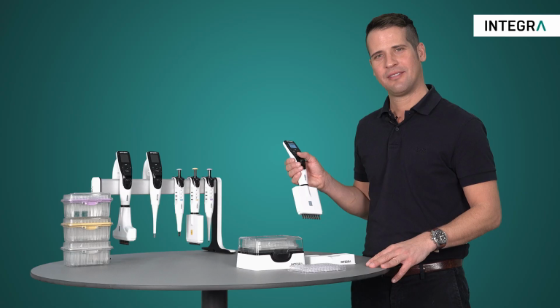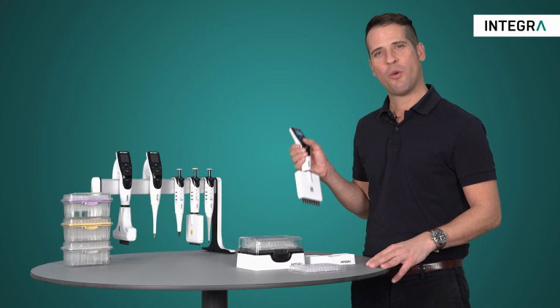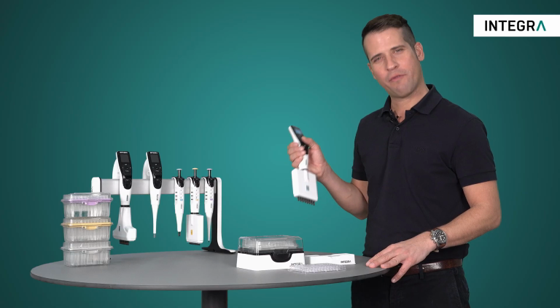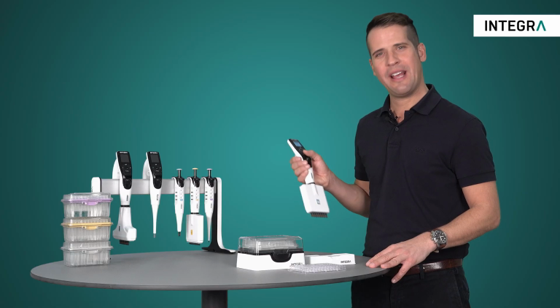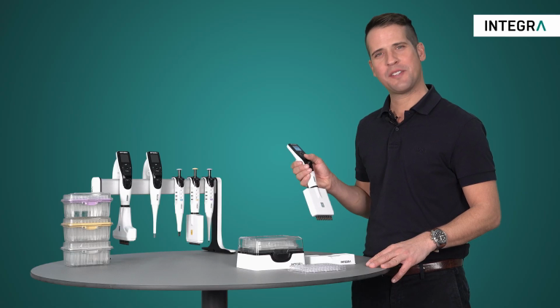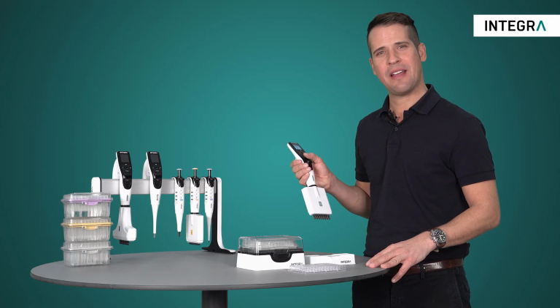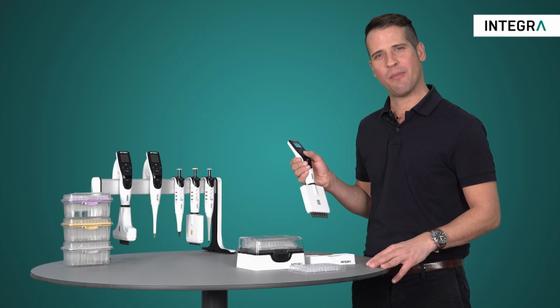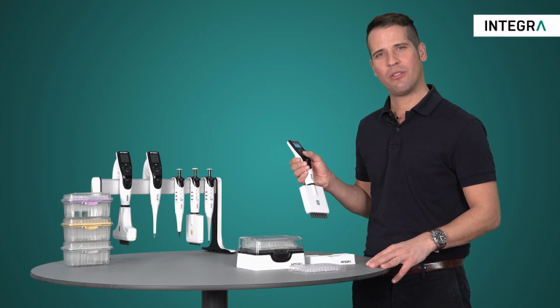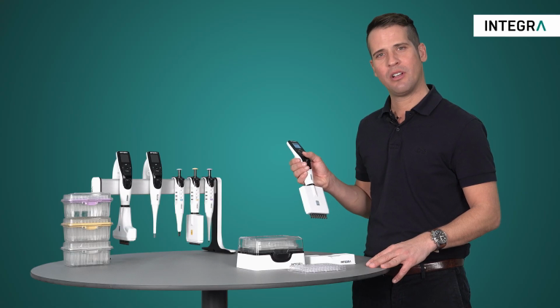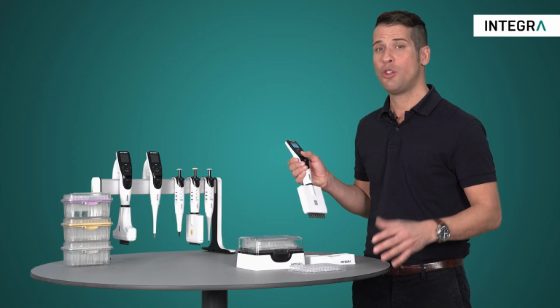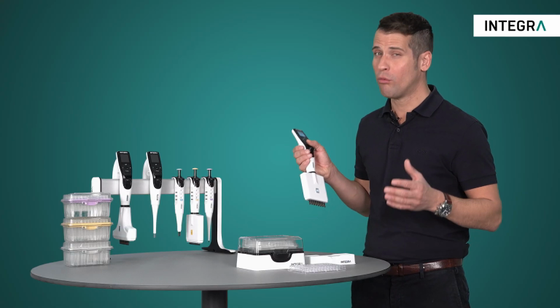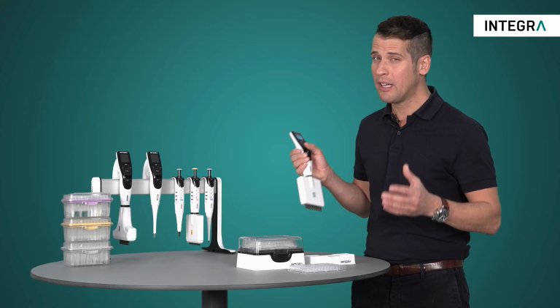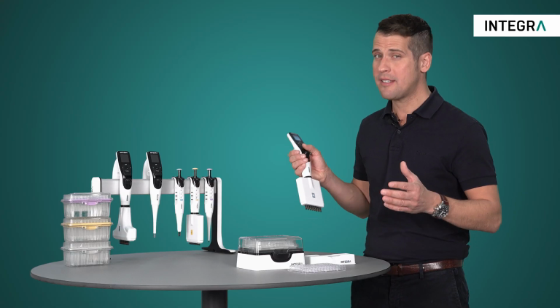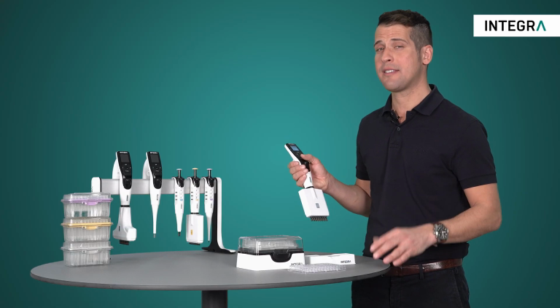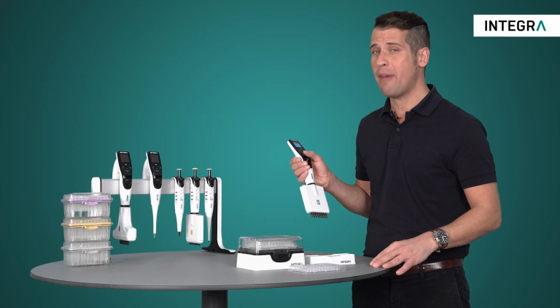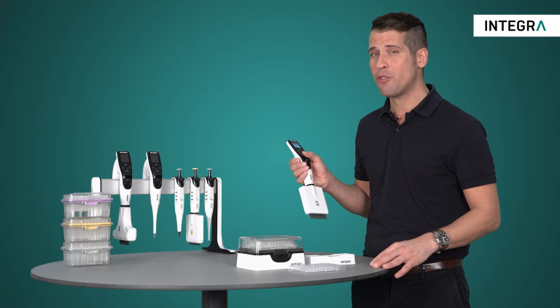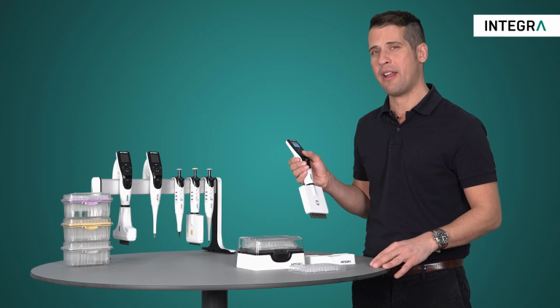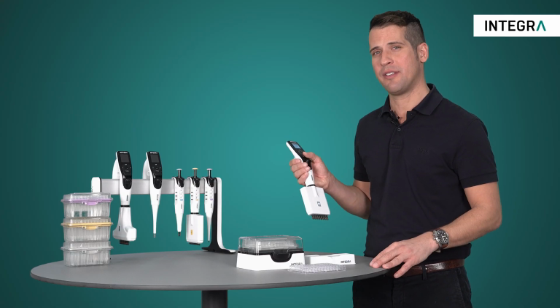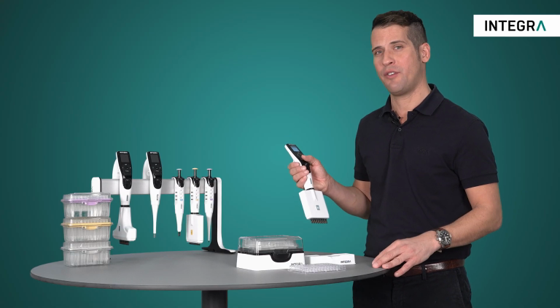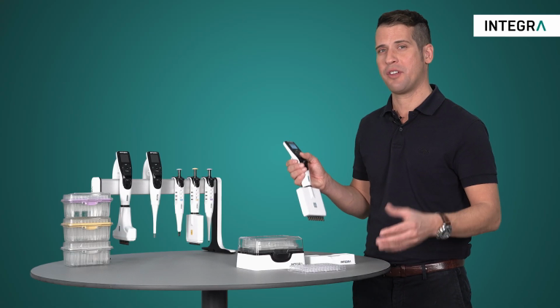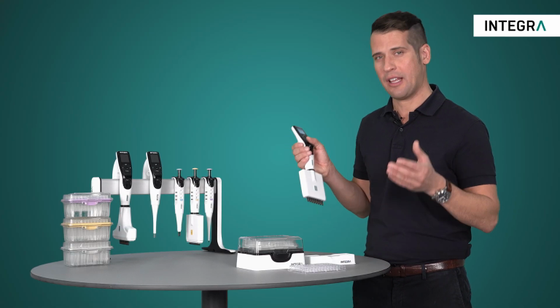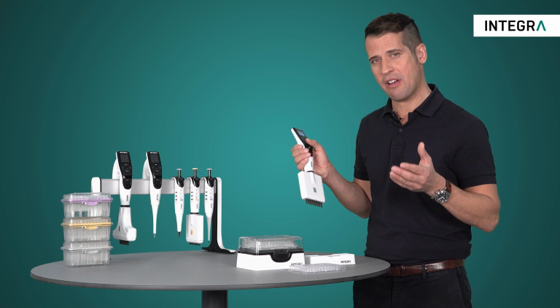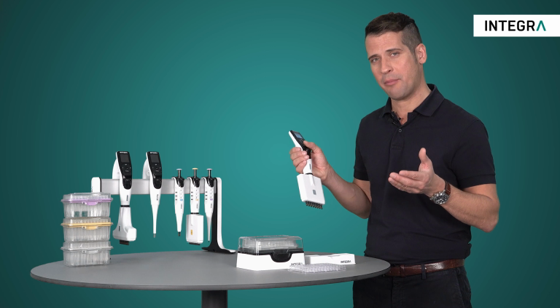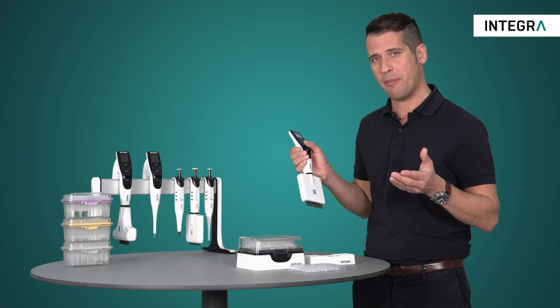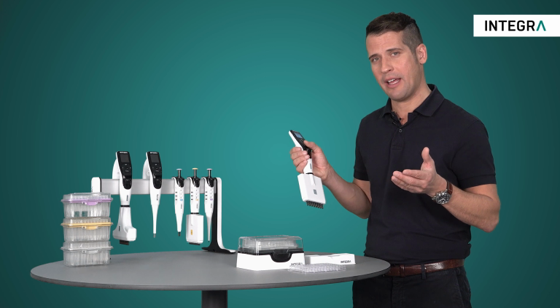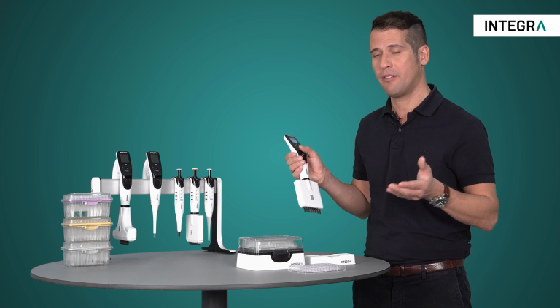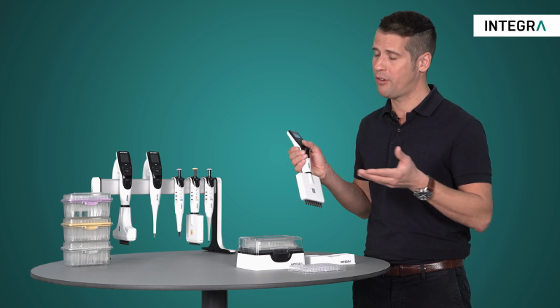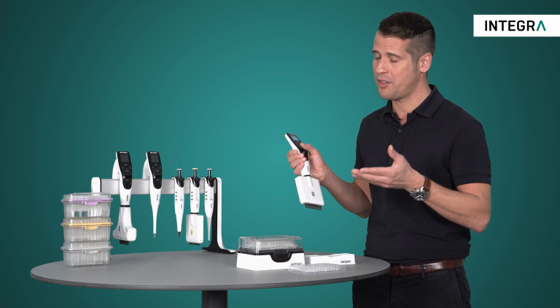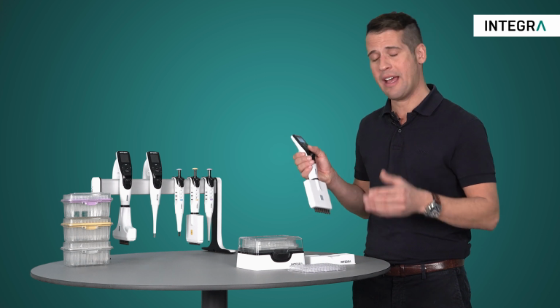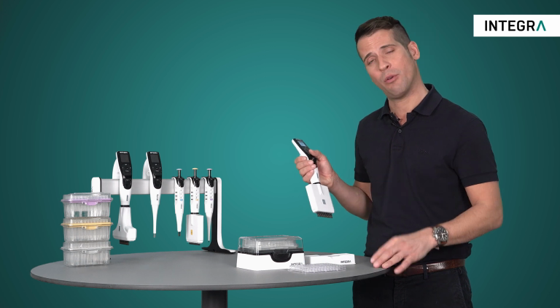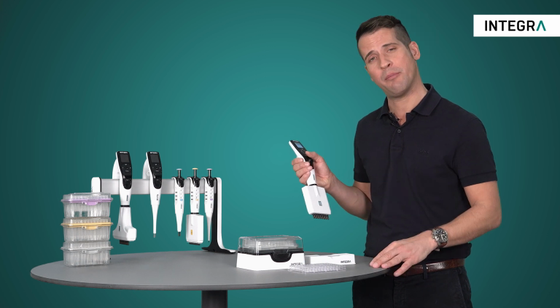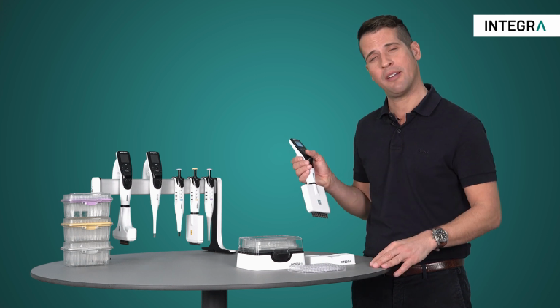With repeat dispense mode, you can really see some major benefits of using an electronic pipette versus a manual pipette.